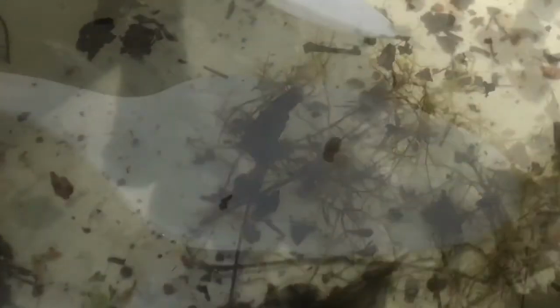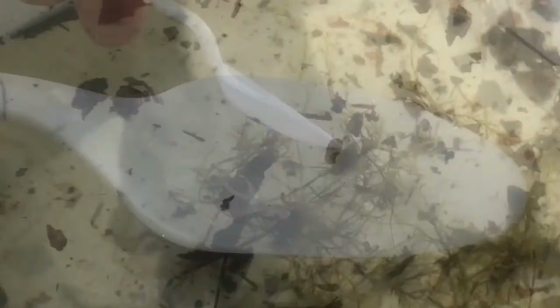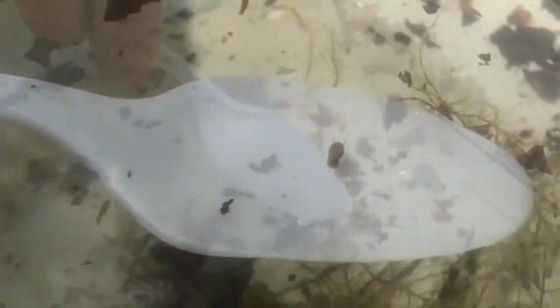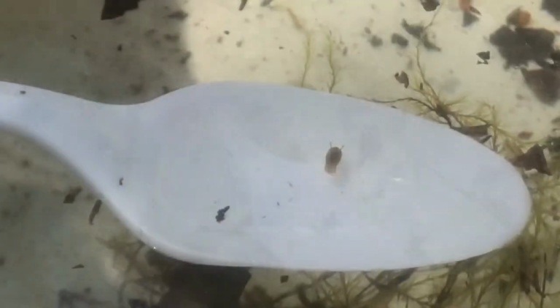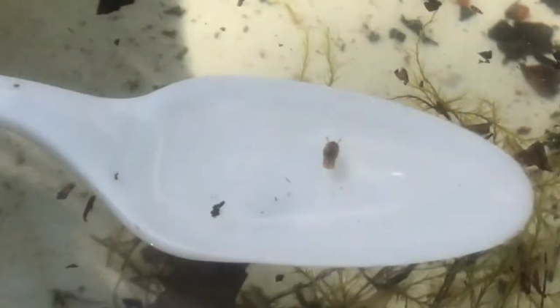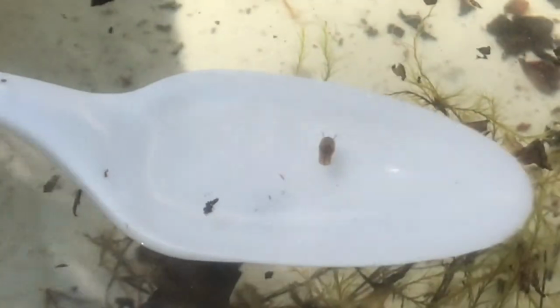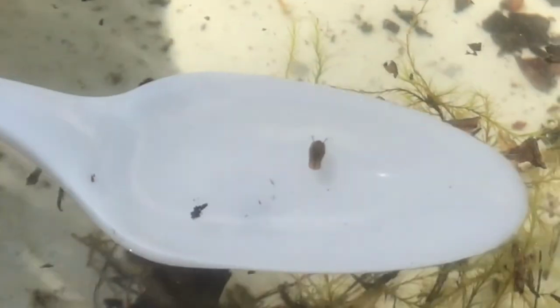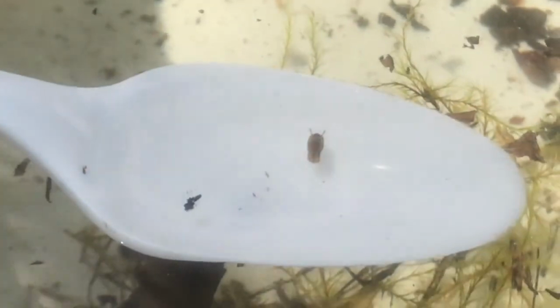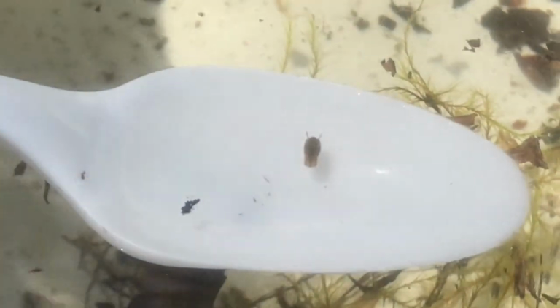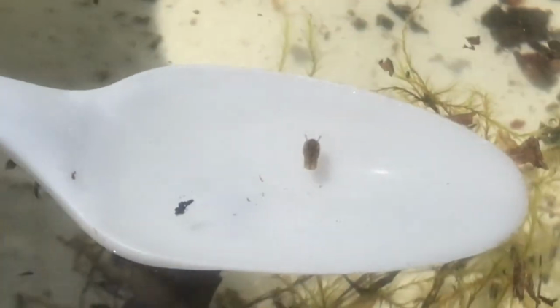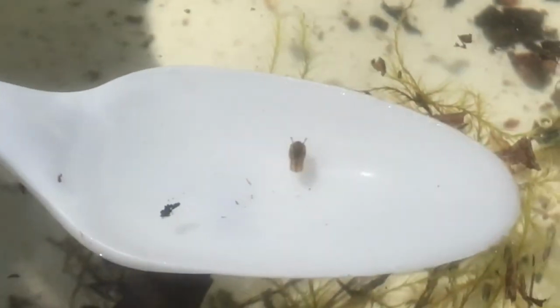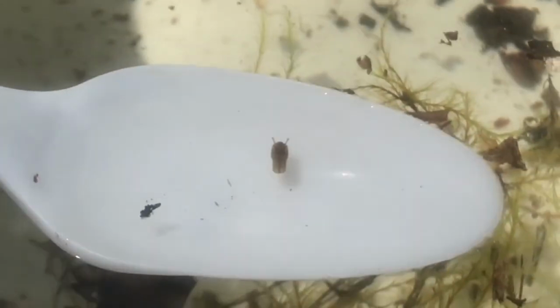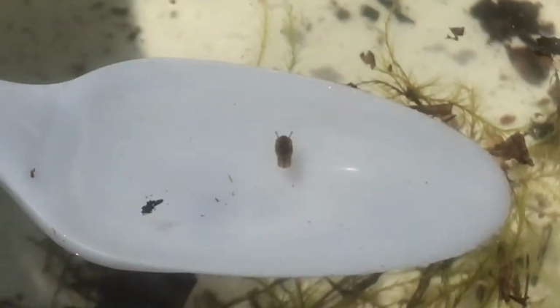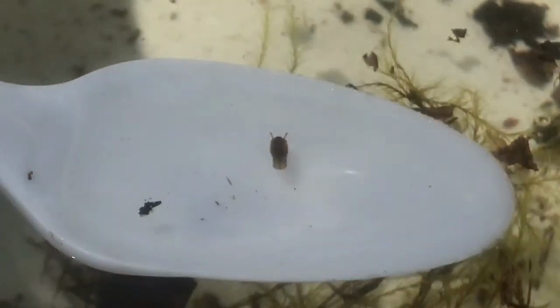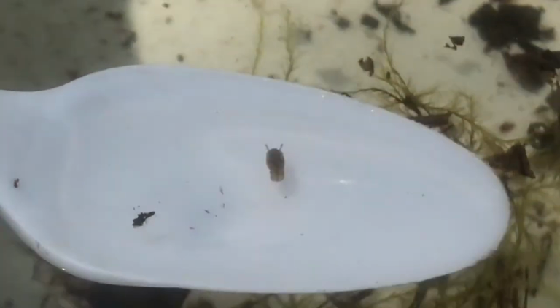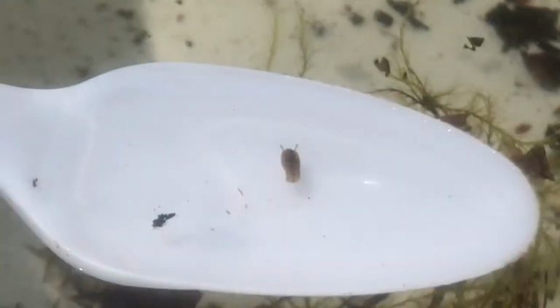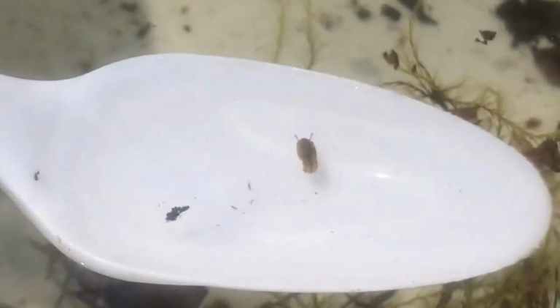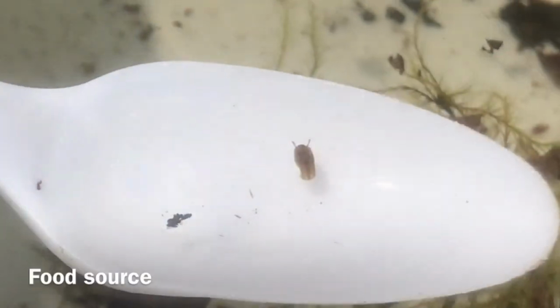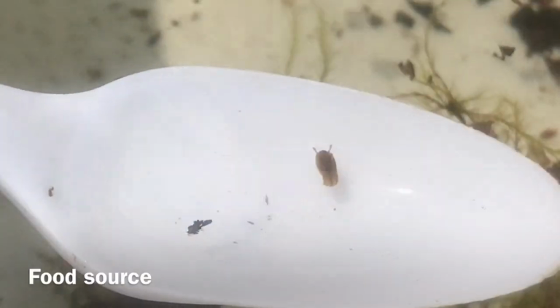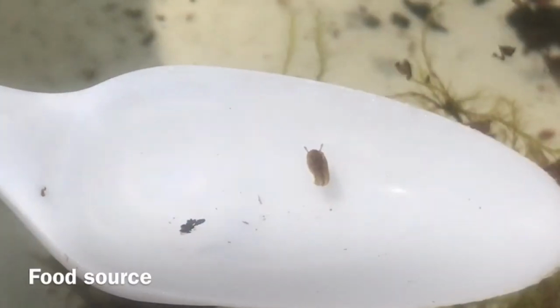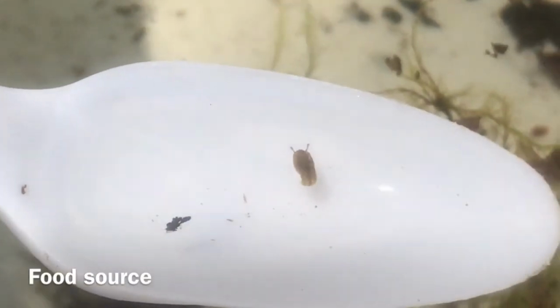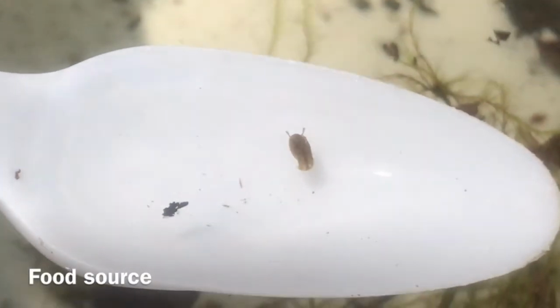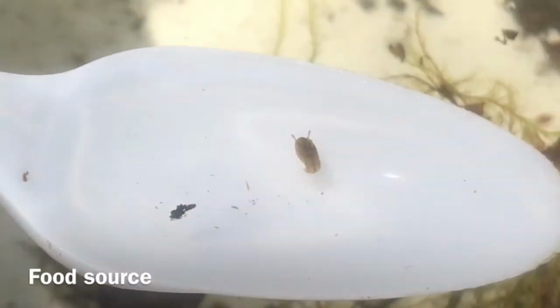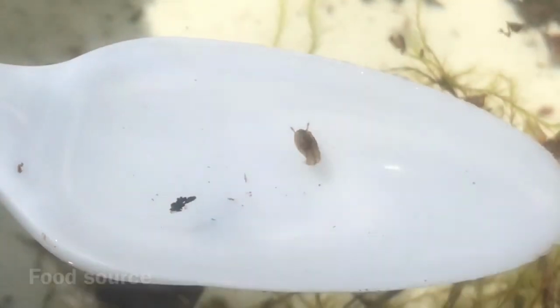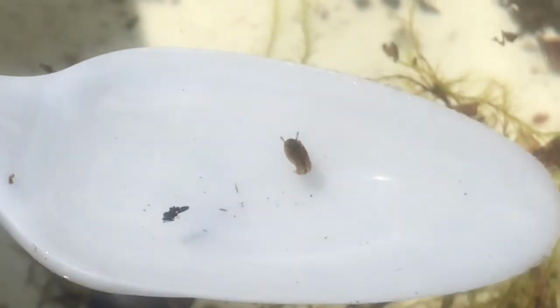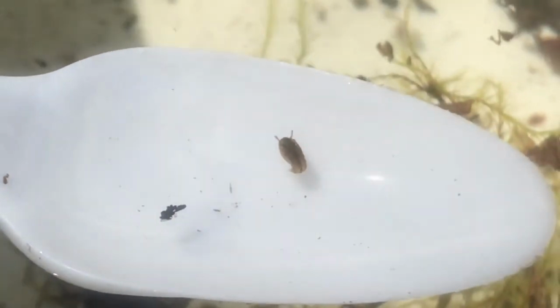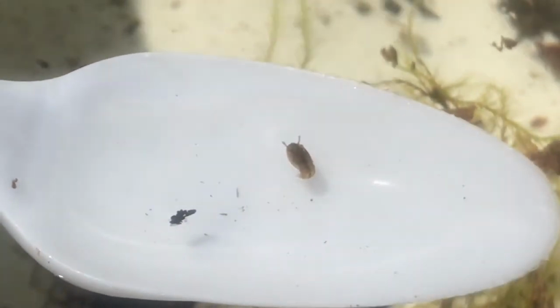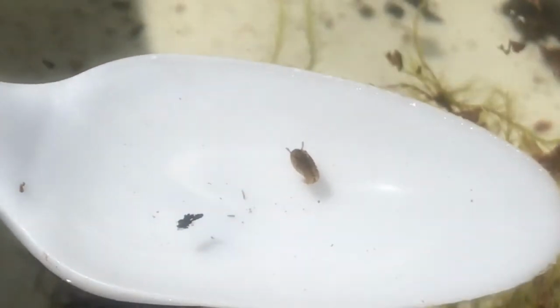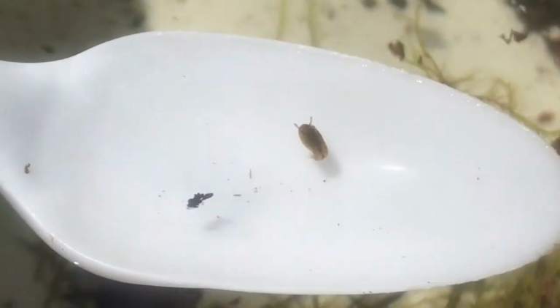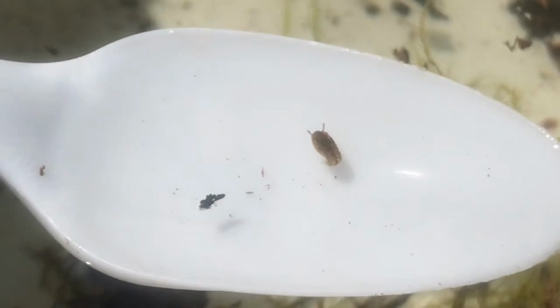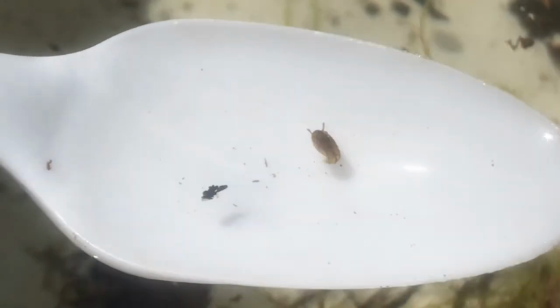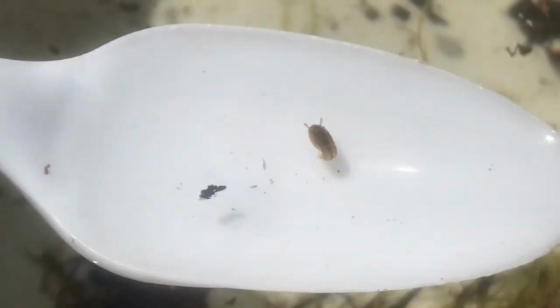Mosquito larvae are also a very important food source for all living things in the vernal pool.